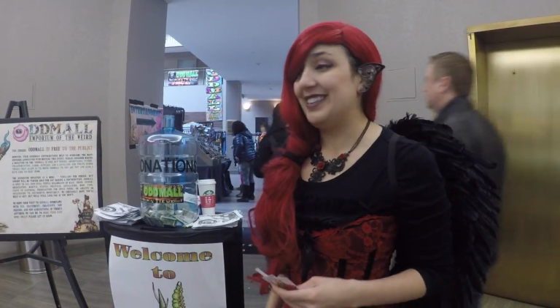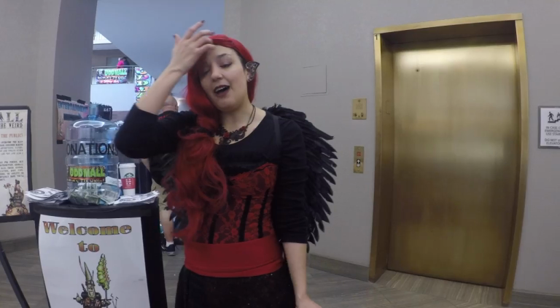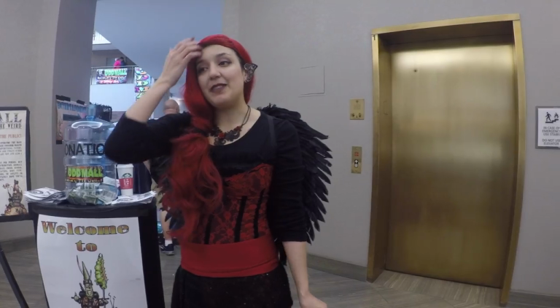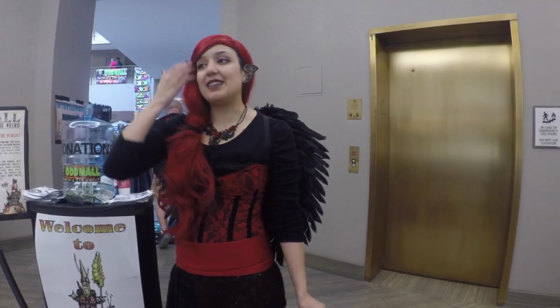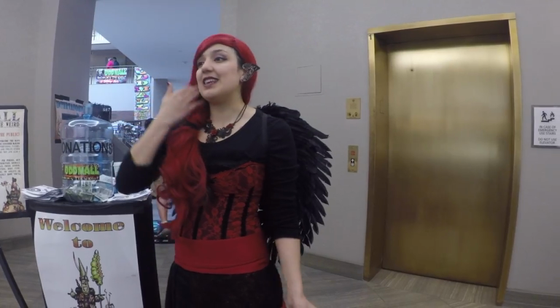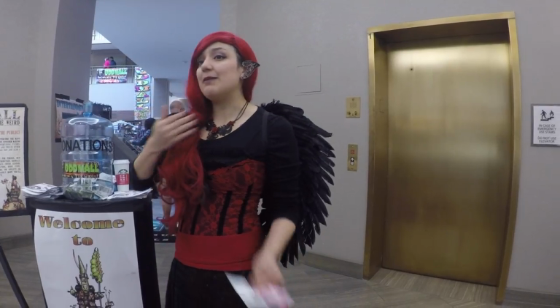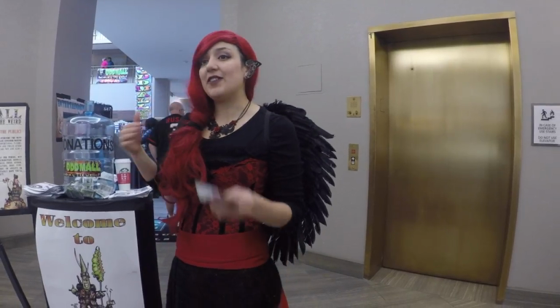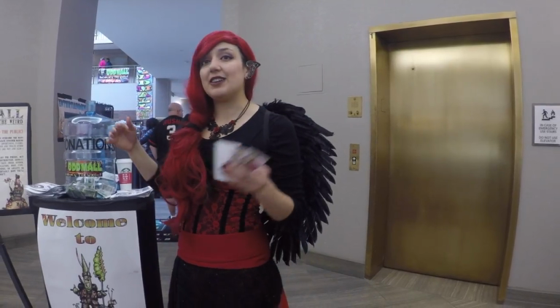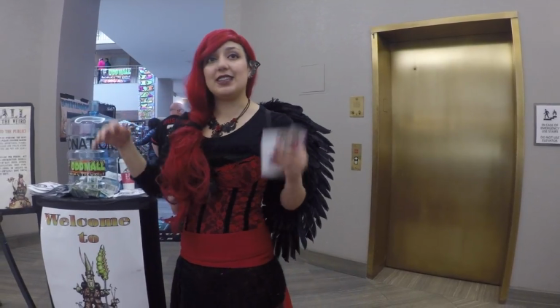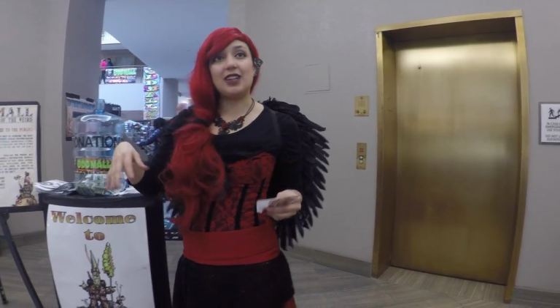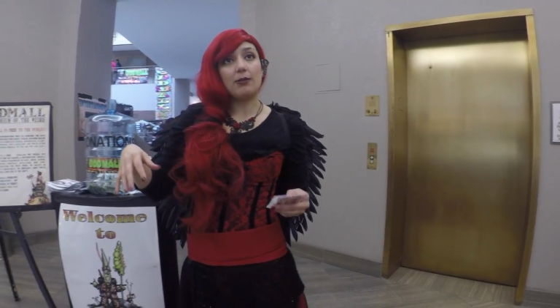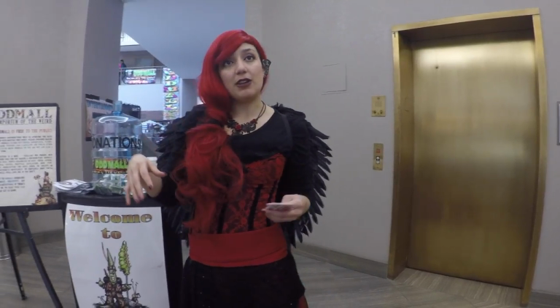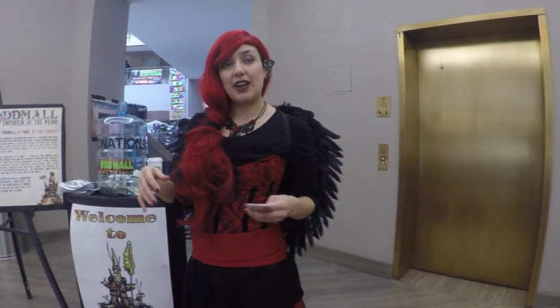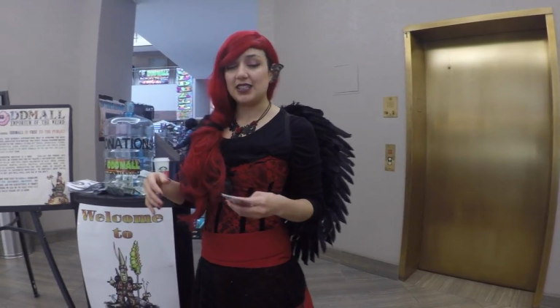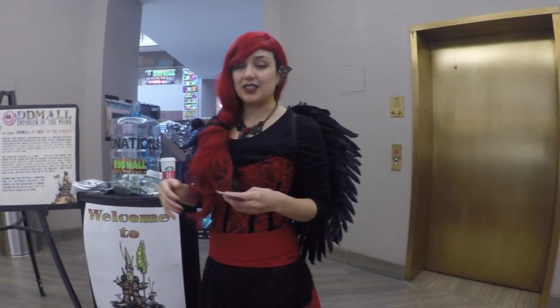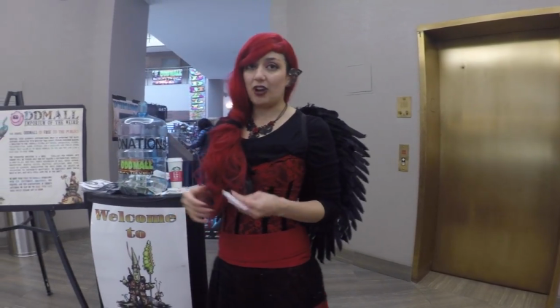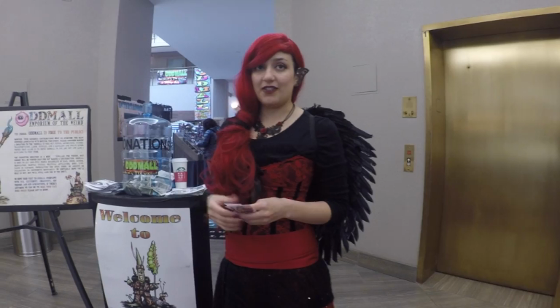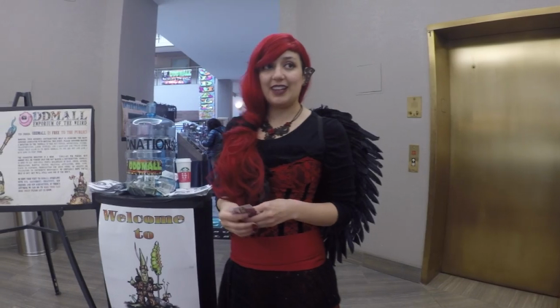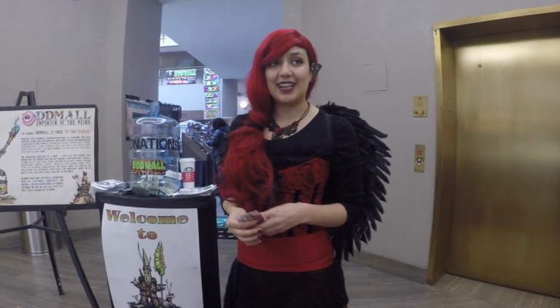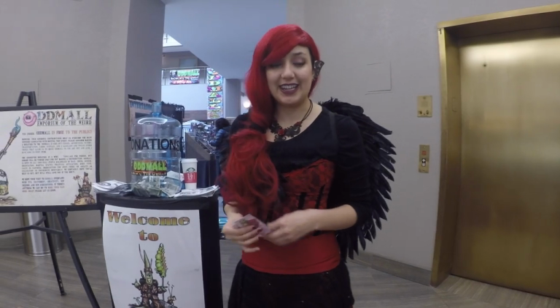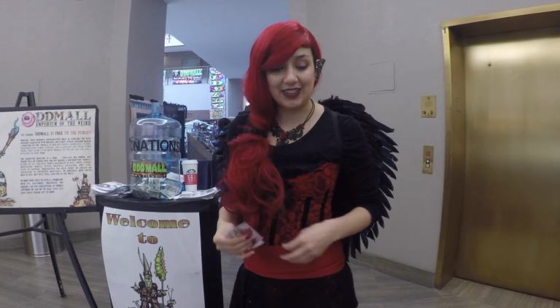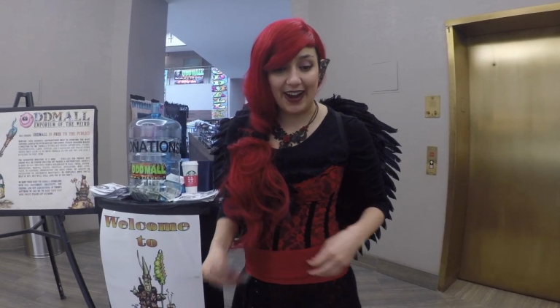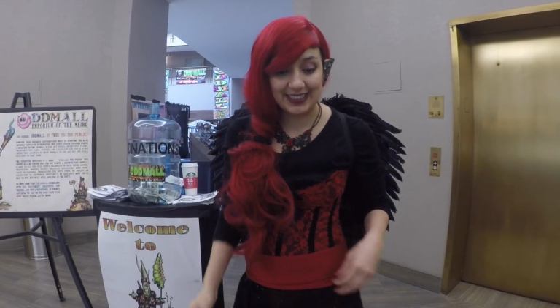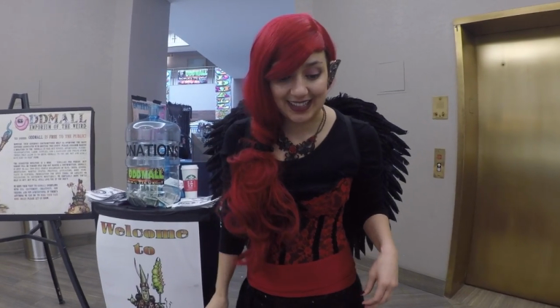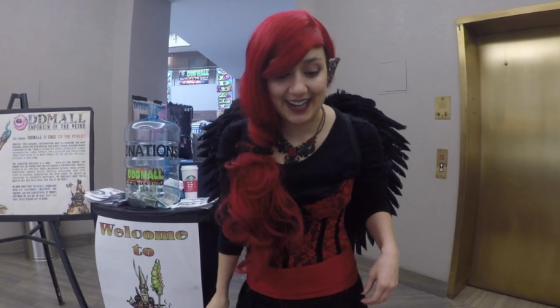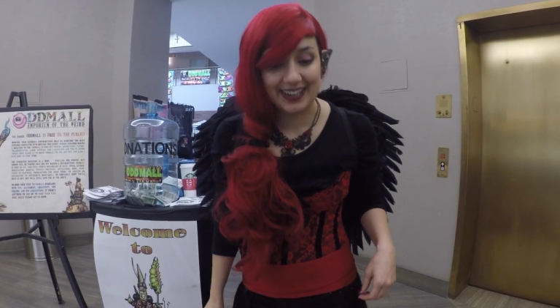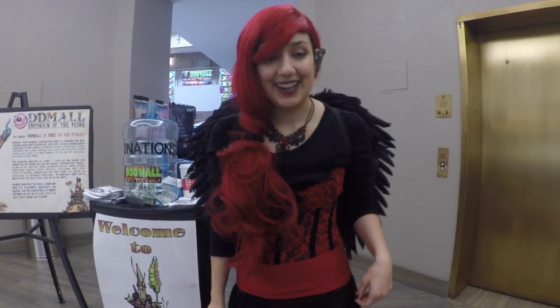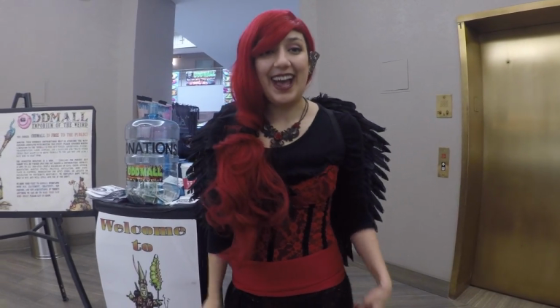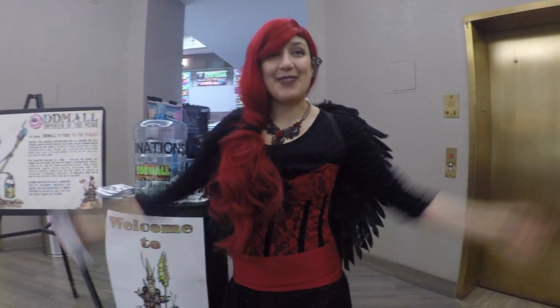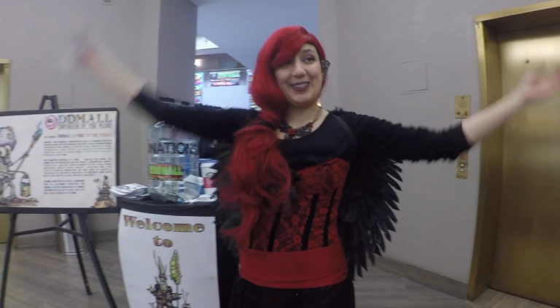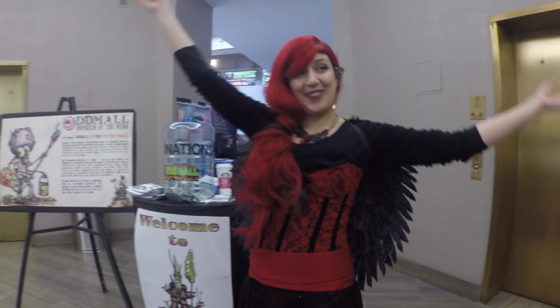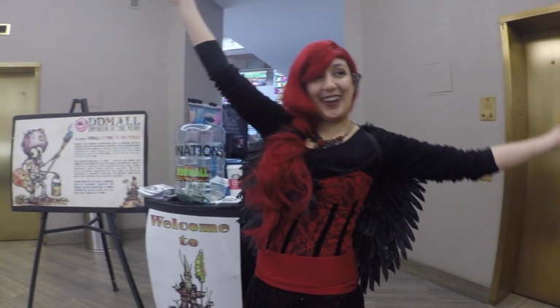The theme for this Oddmall event is Dark Valentine, so I decided I'll be a dark fairy.